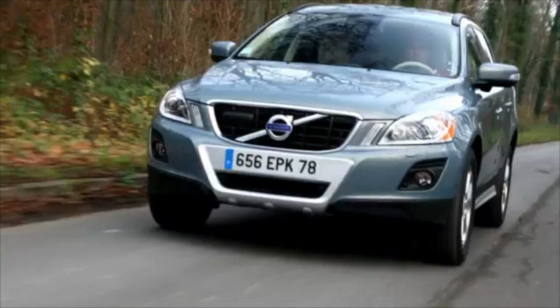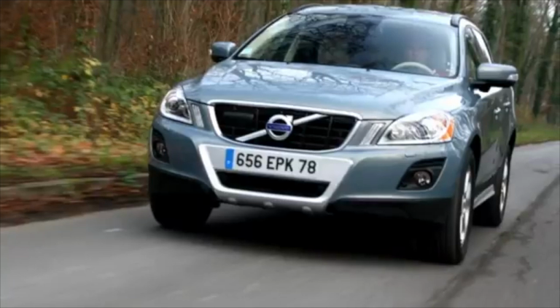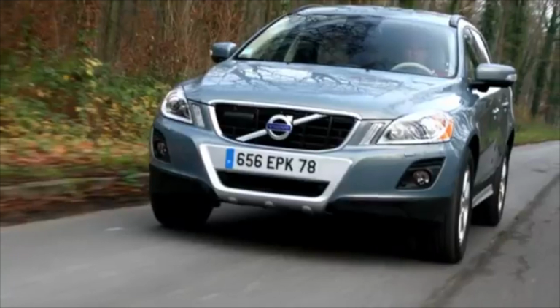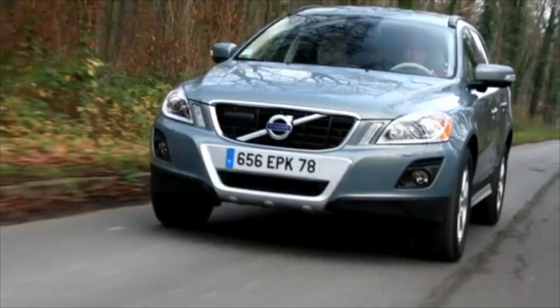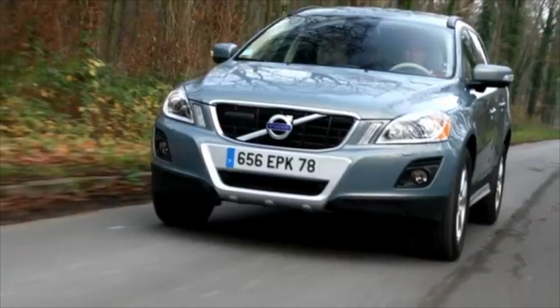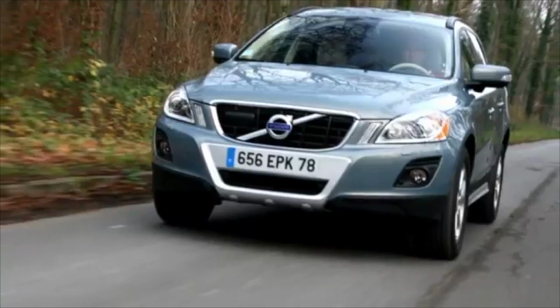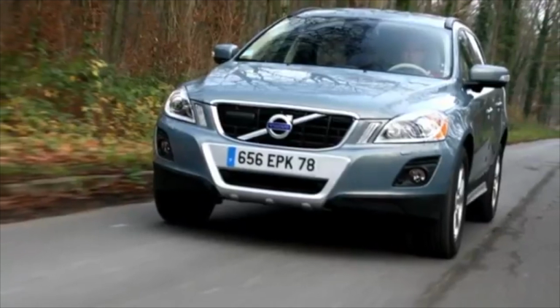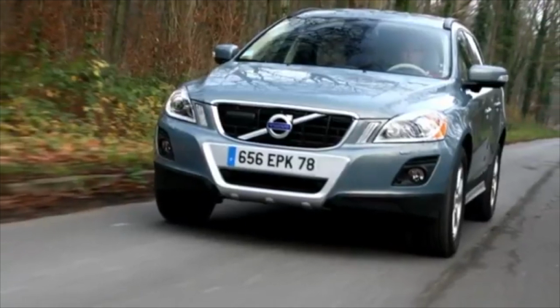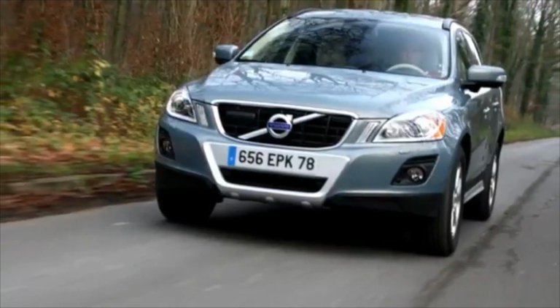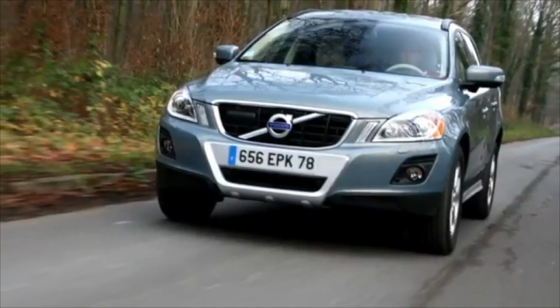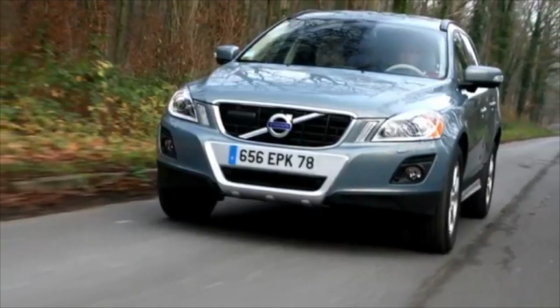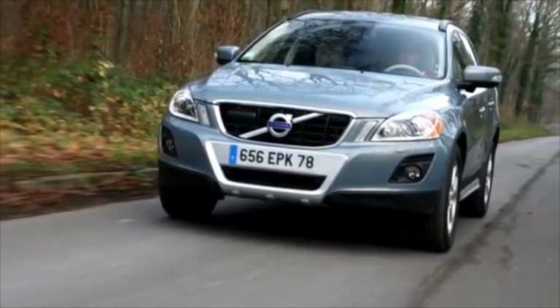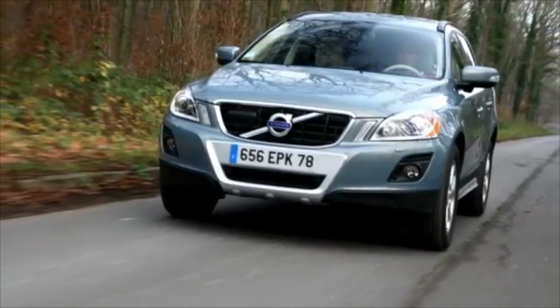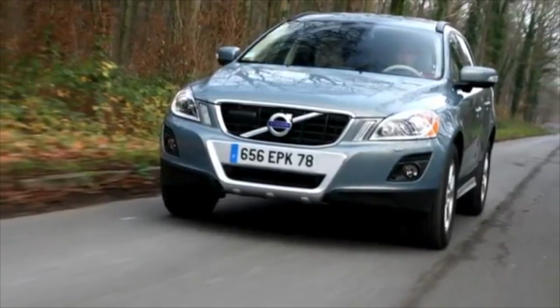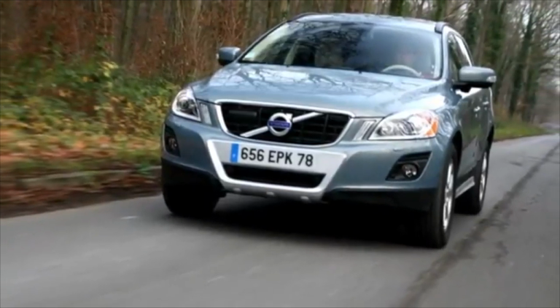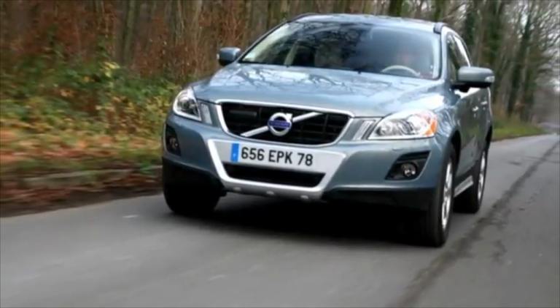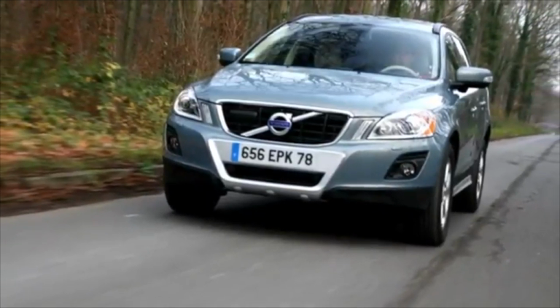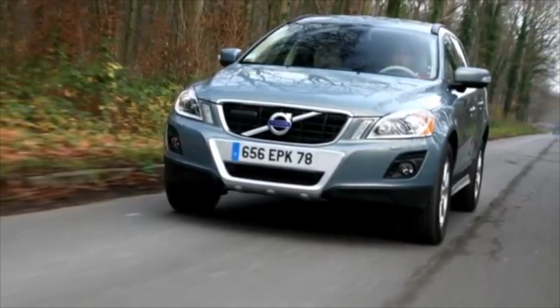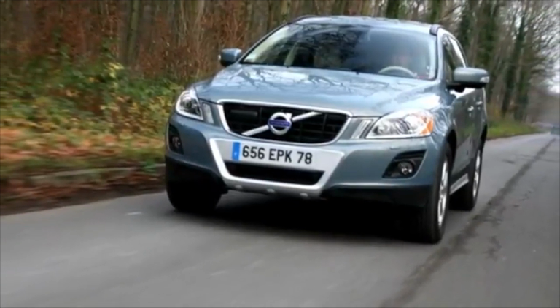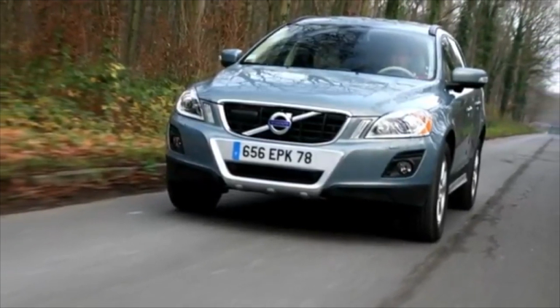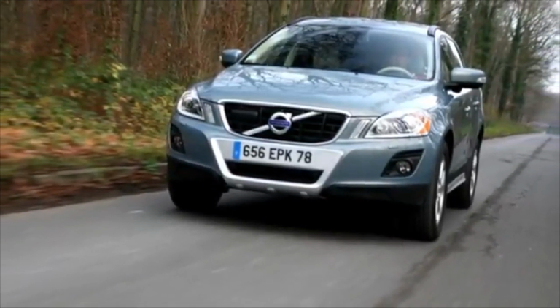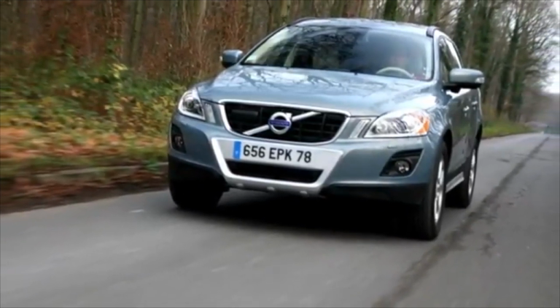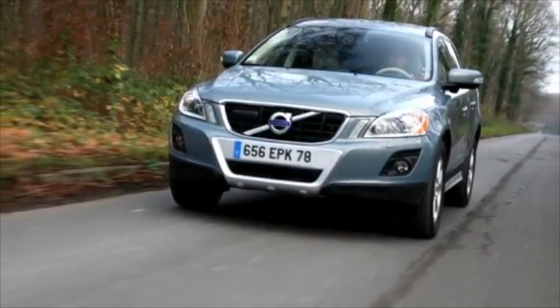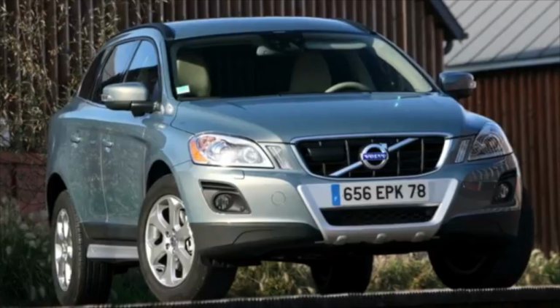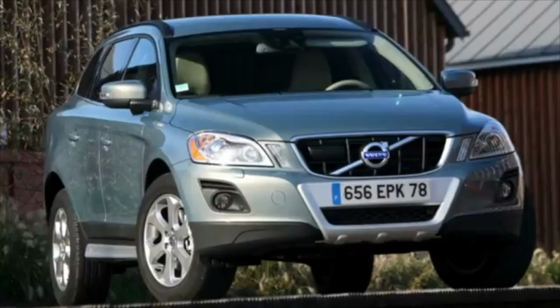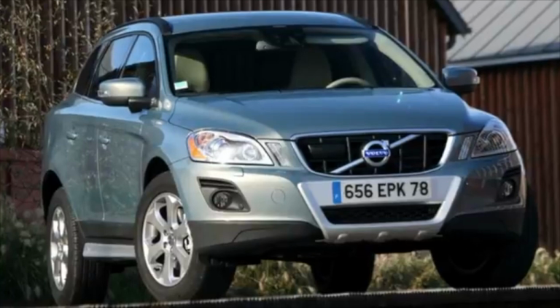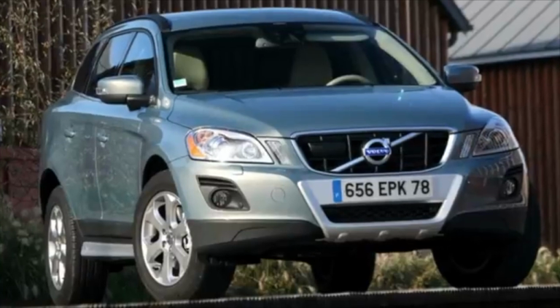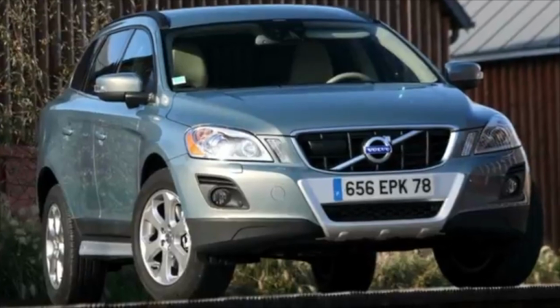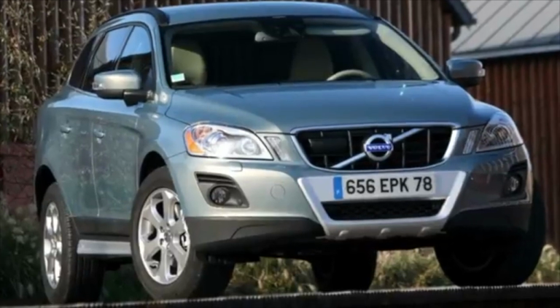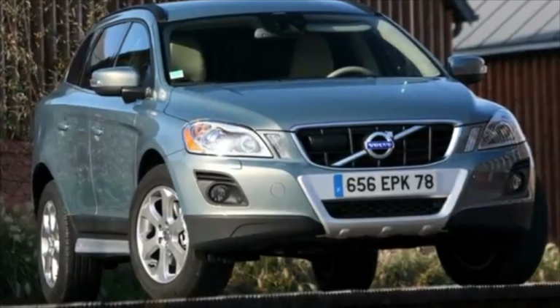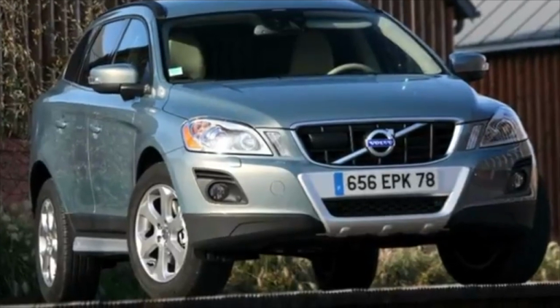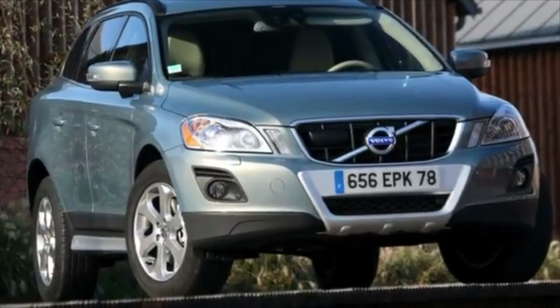Greetings, dear friends! I present to your attention the most common malfunctions and breakdowns that occur on the Volvo XC60.